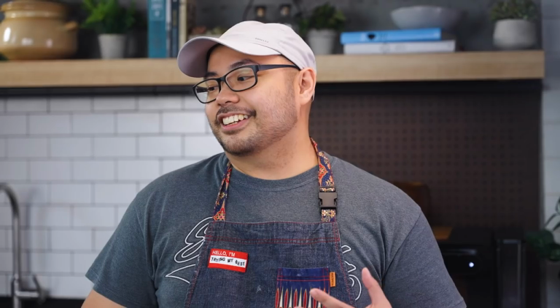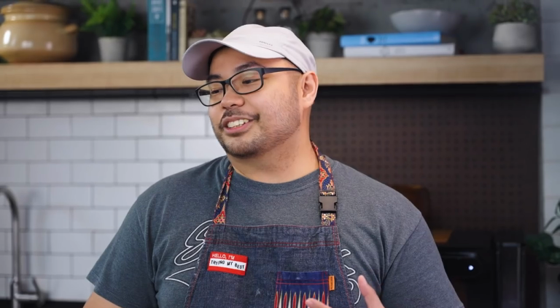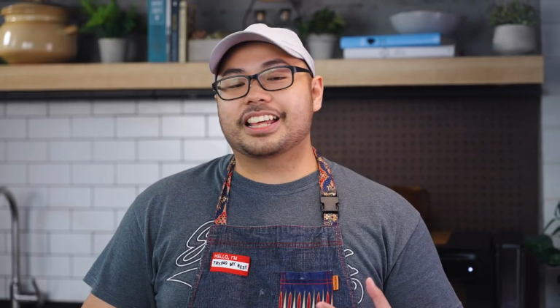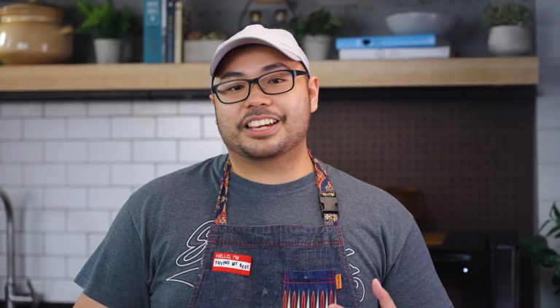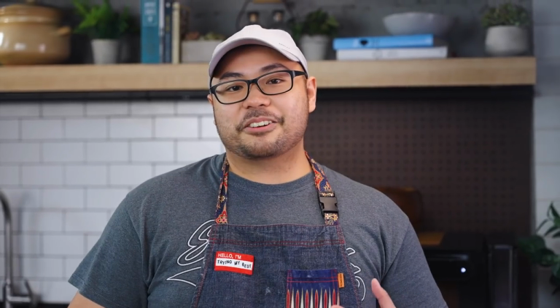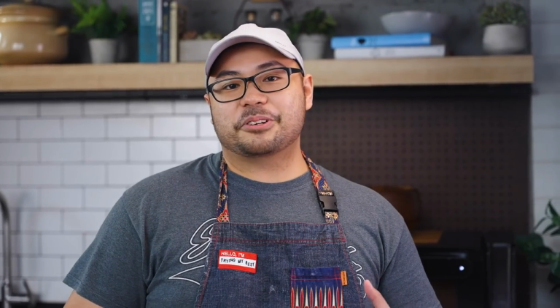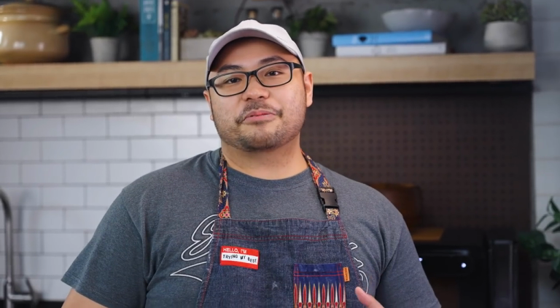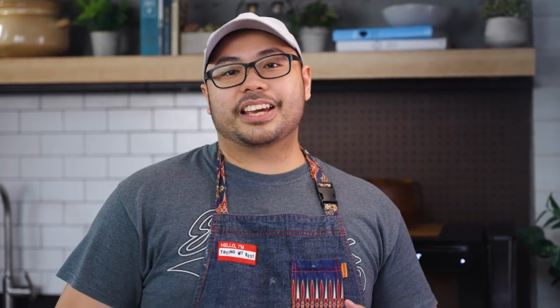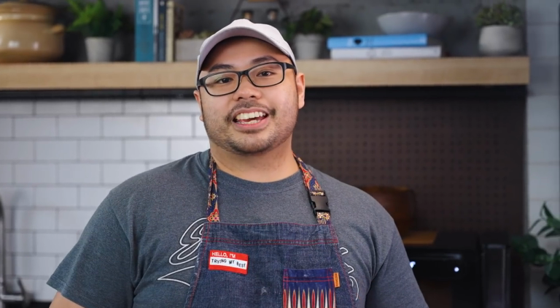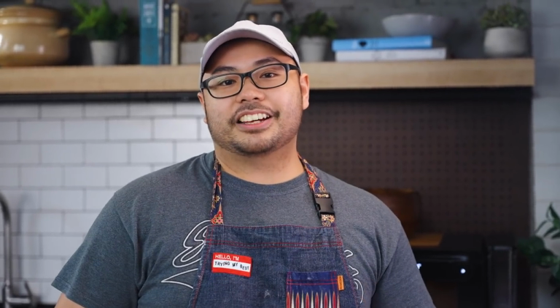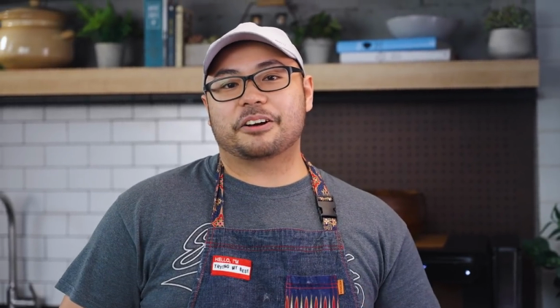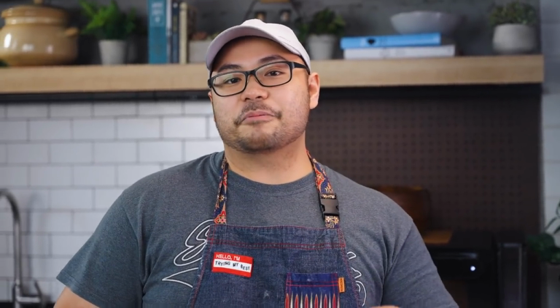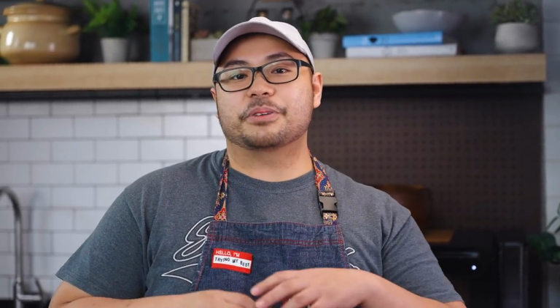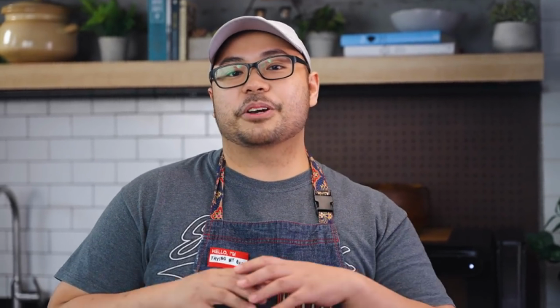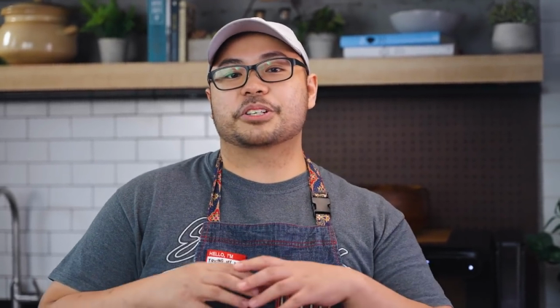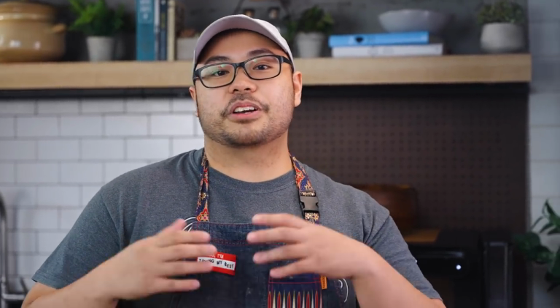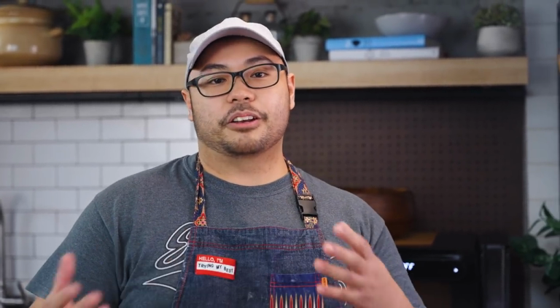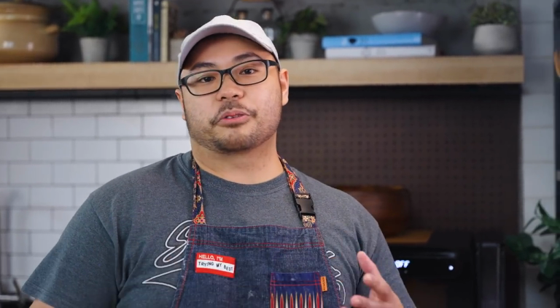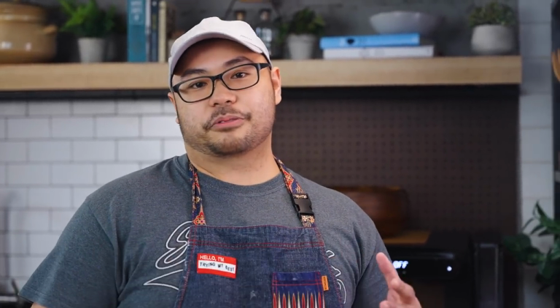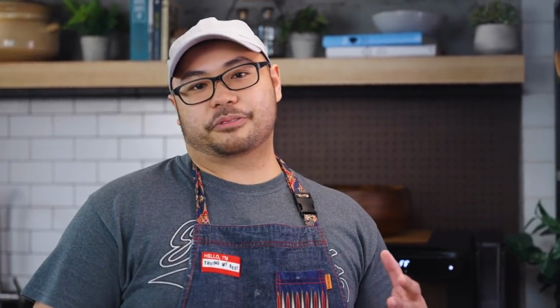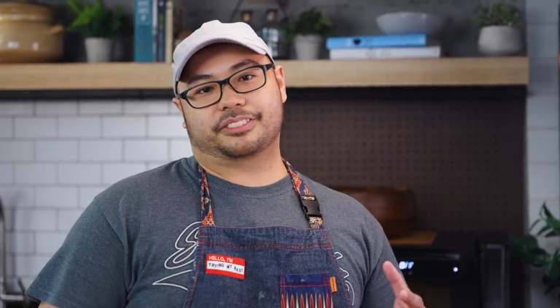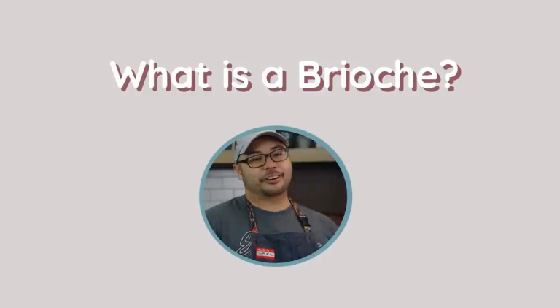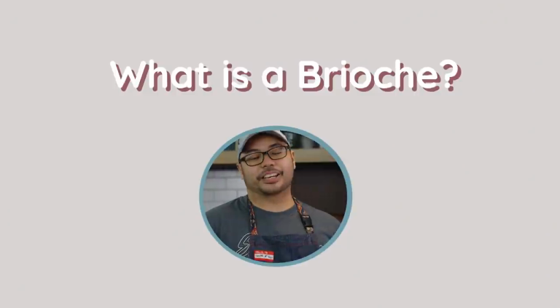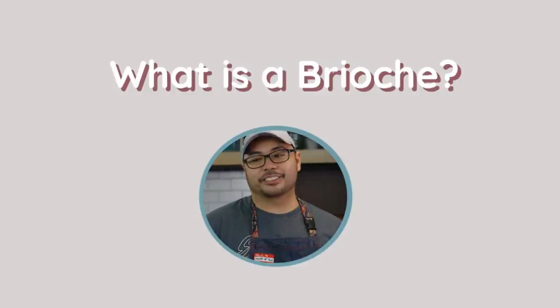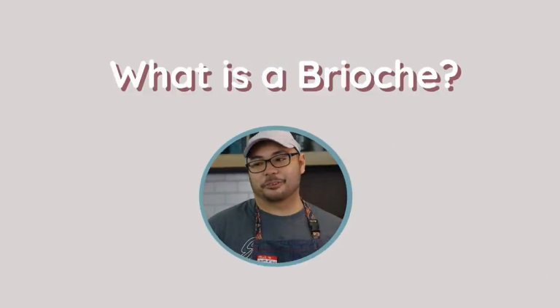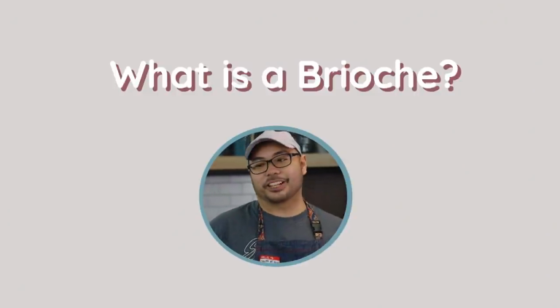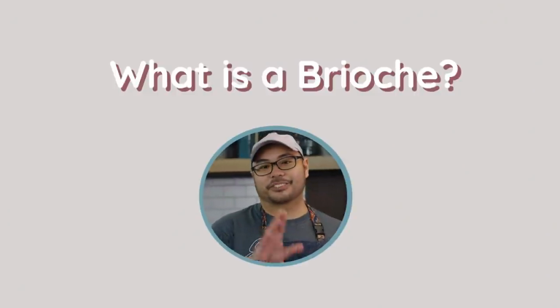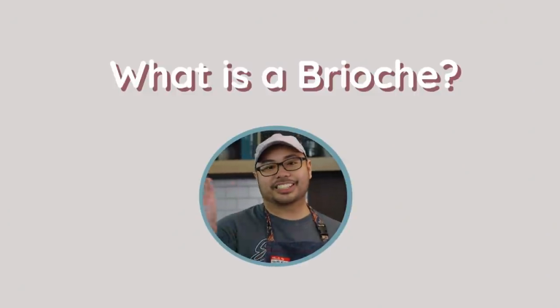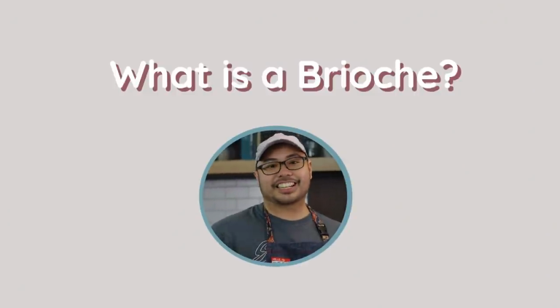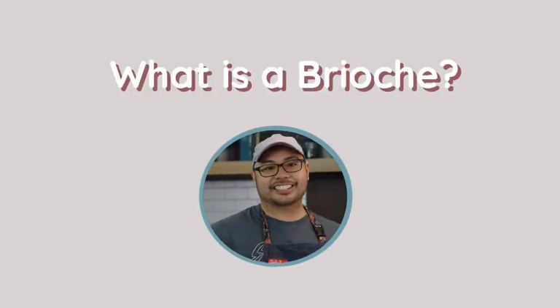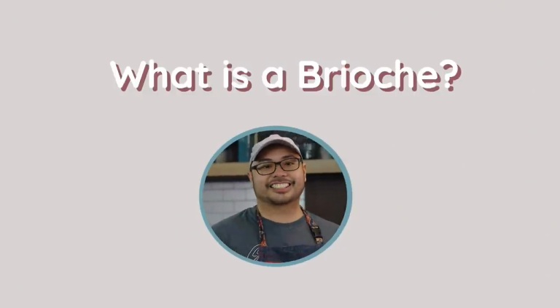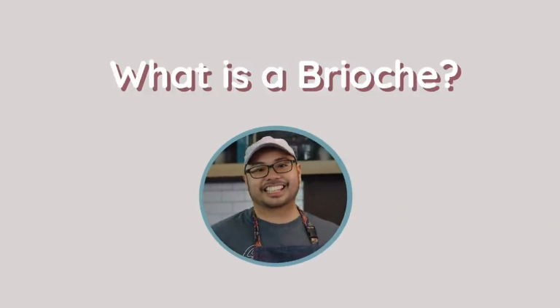Today we're making a brioche loaf. Oh wait, no. Welcome to Essentials.